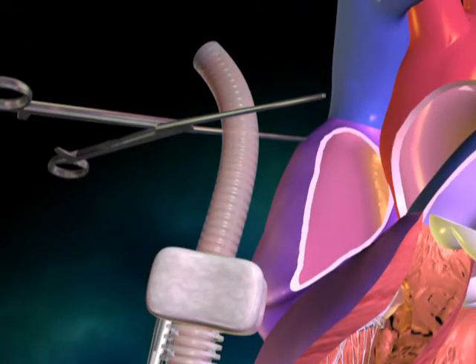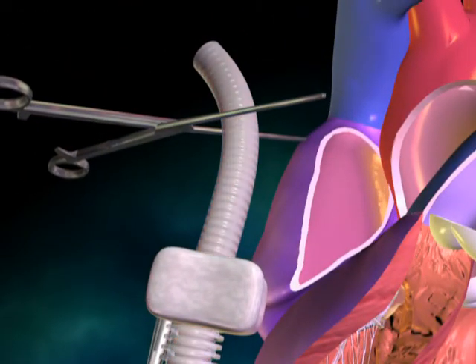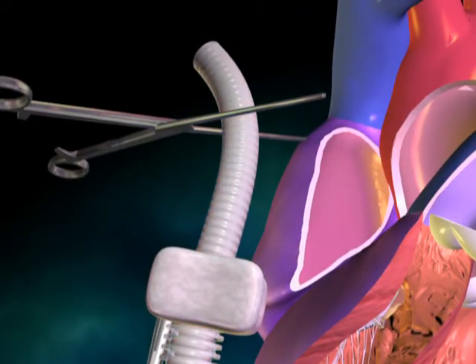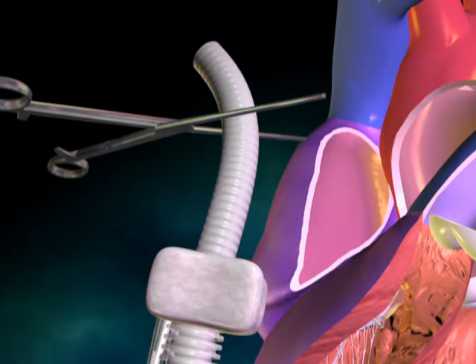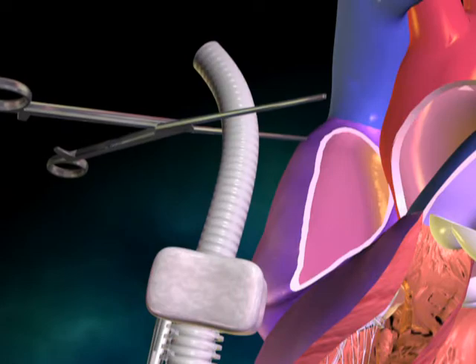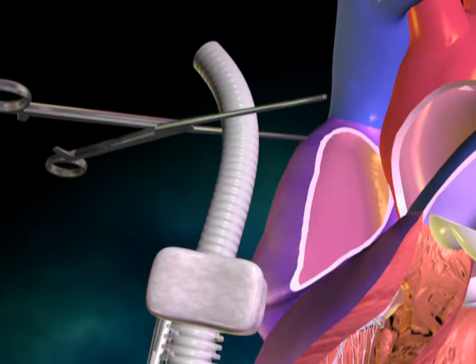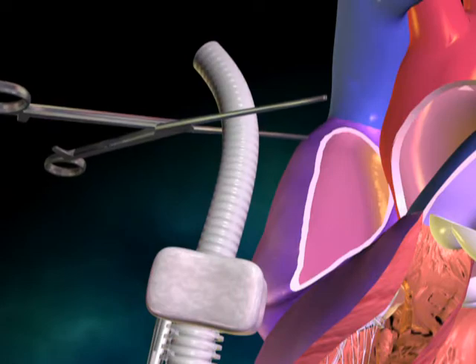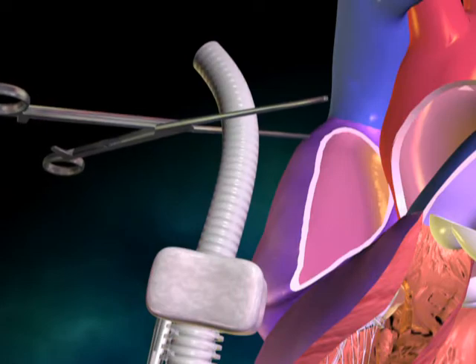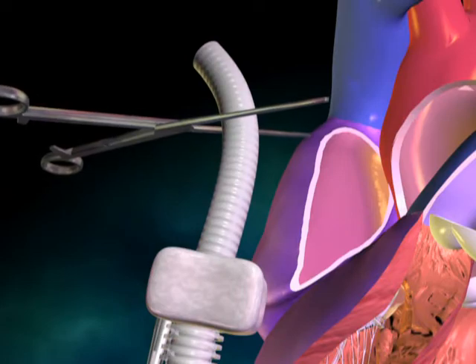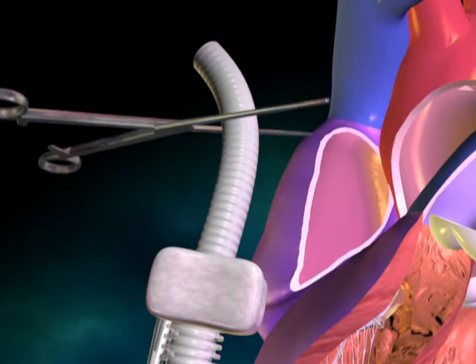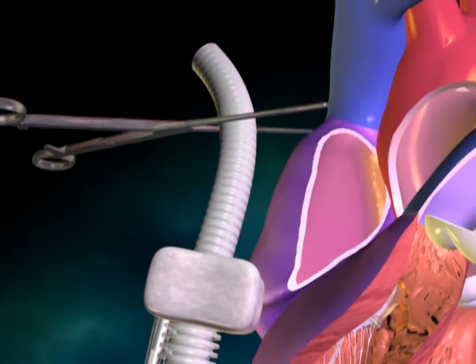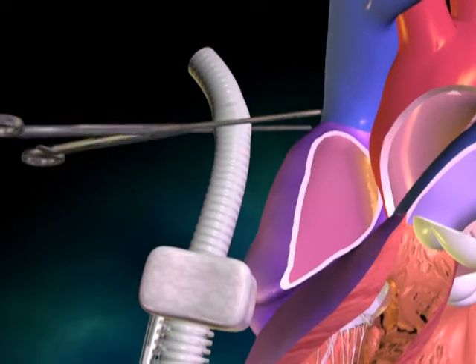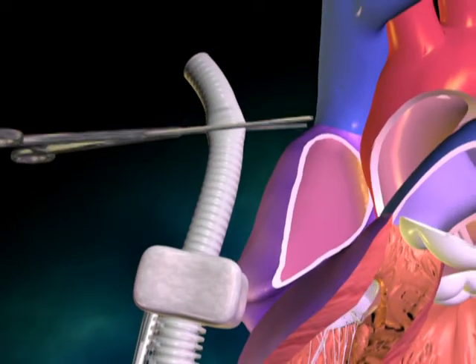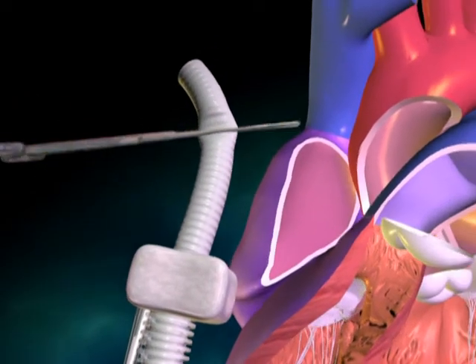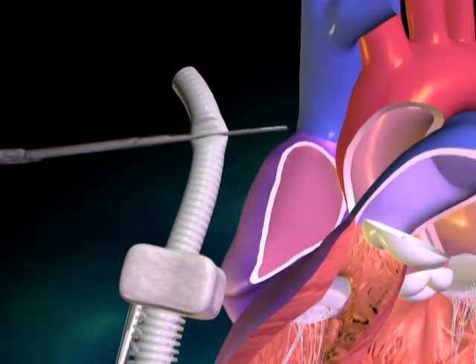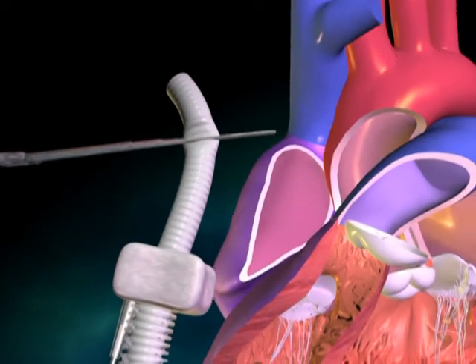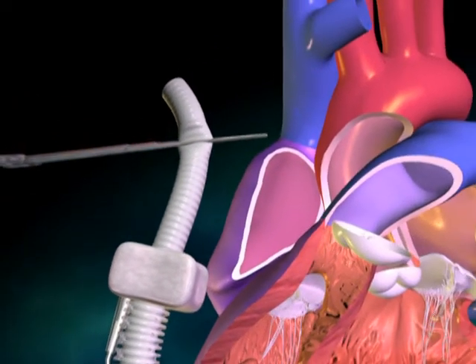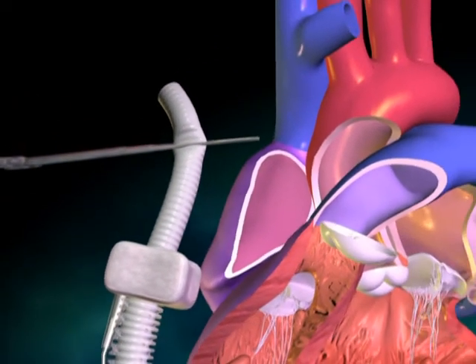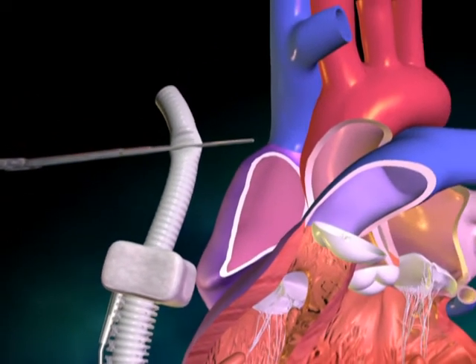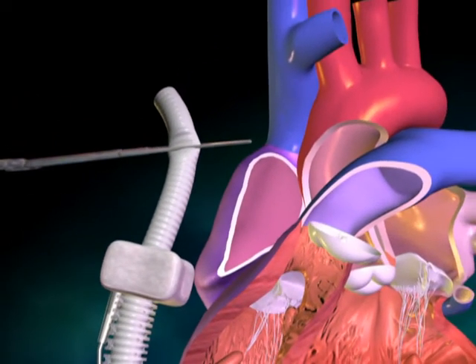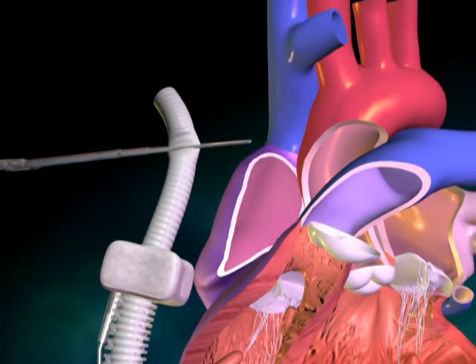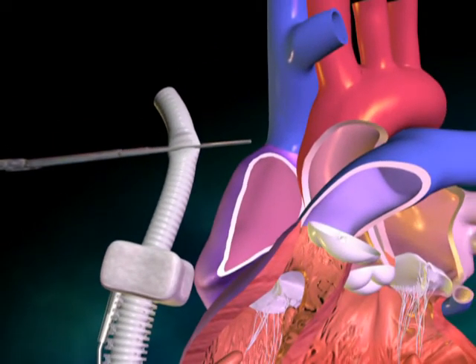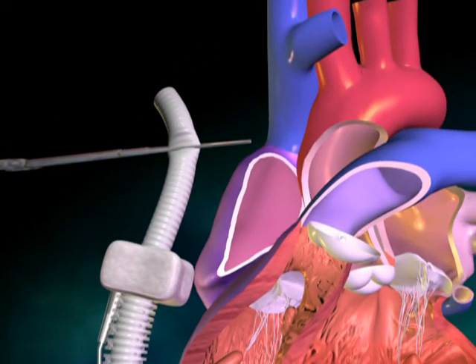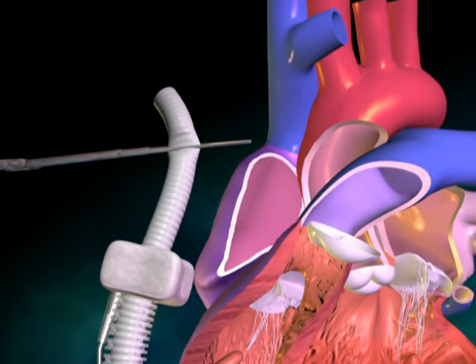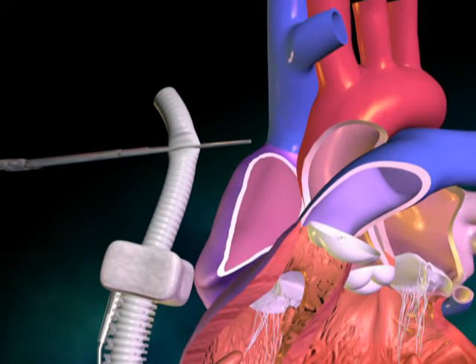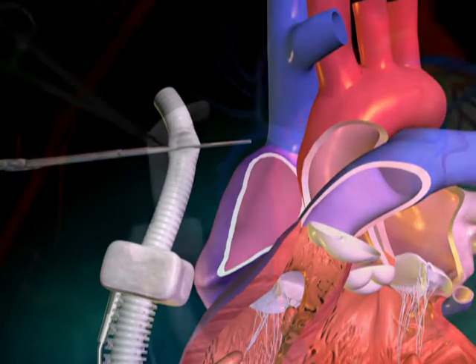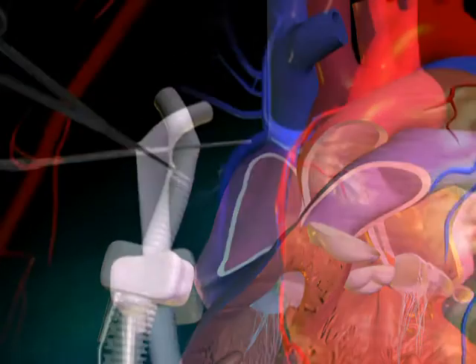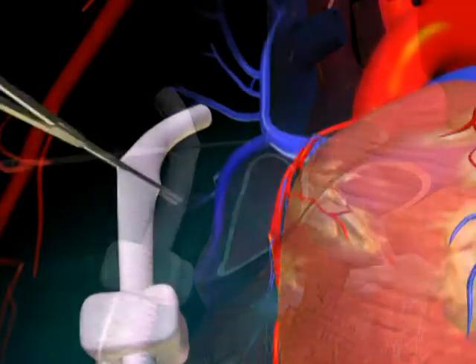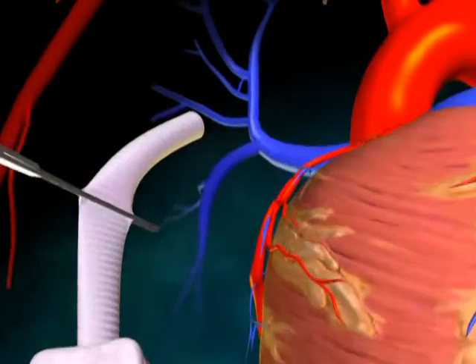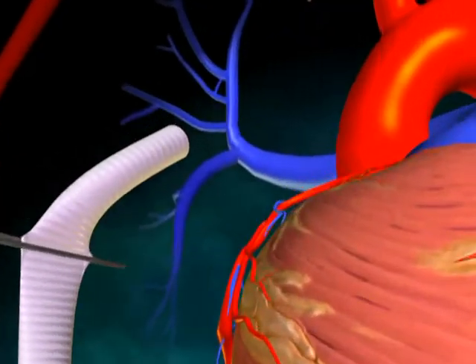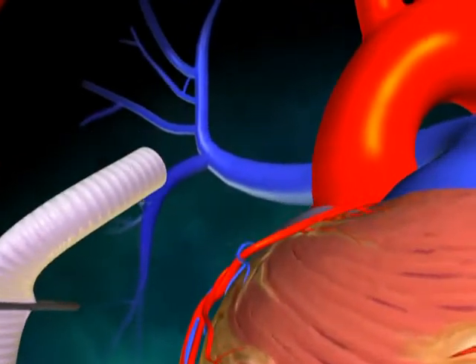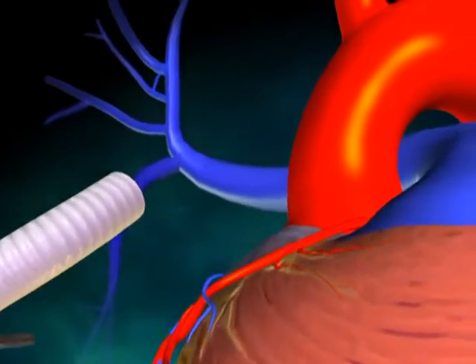Then, by releasing the clamp, de-air the pump and graft. Replace the clamp on the outflow graft.